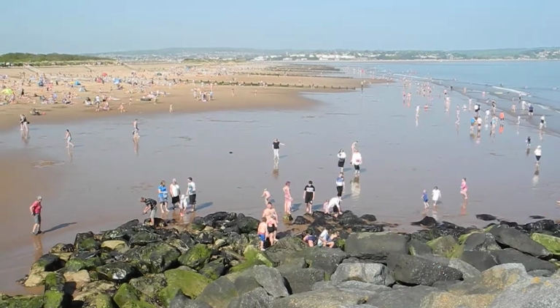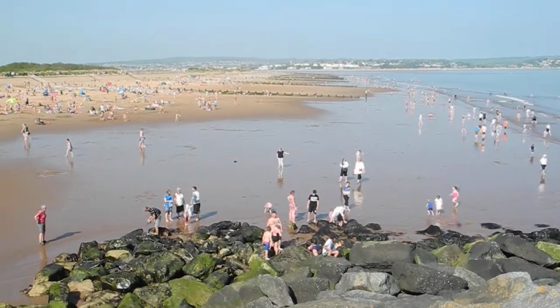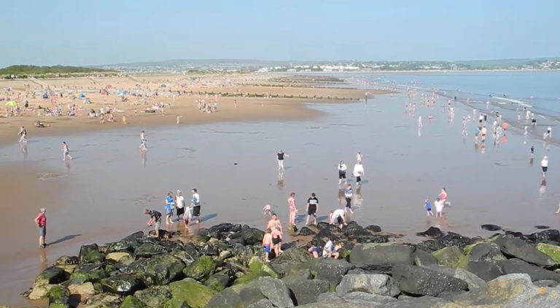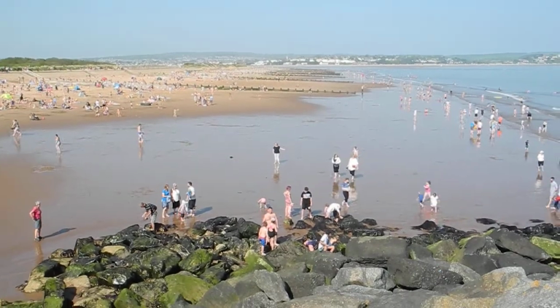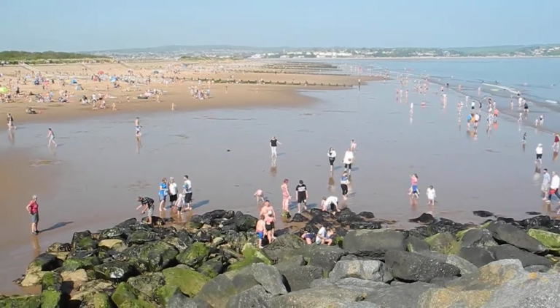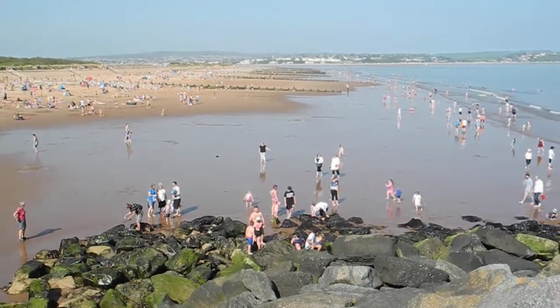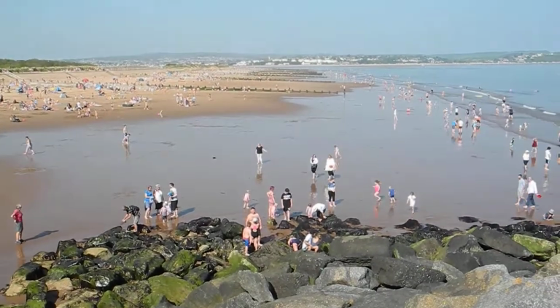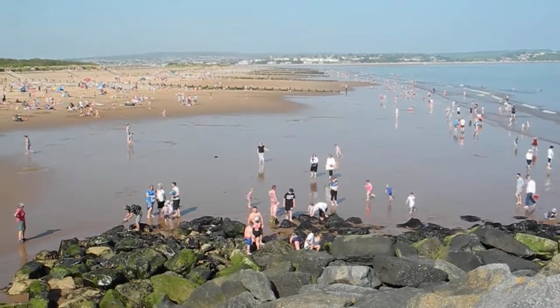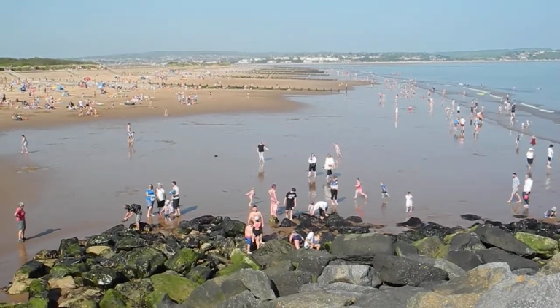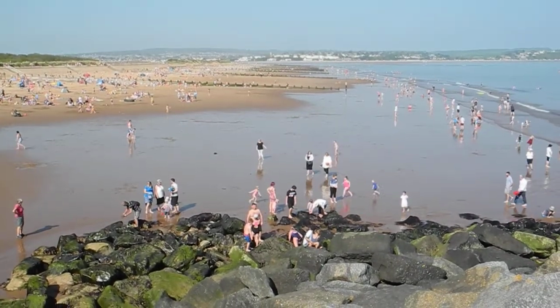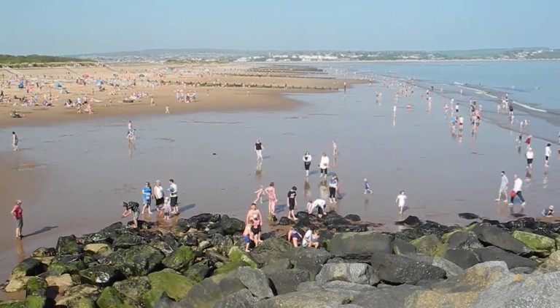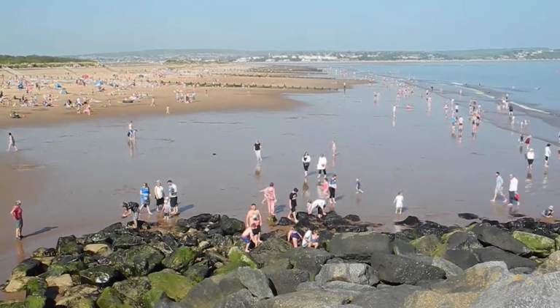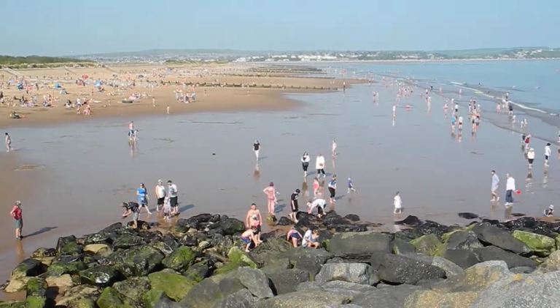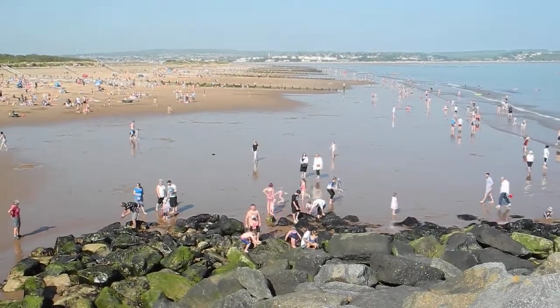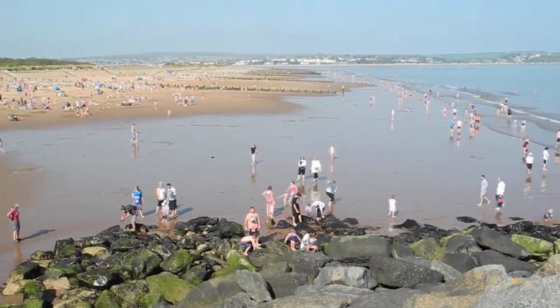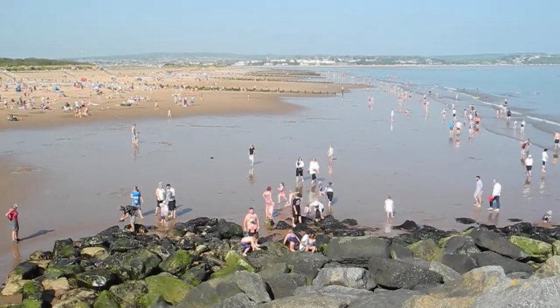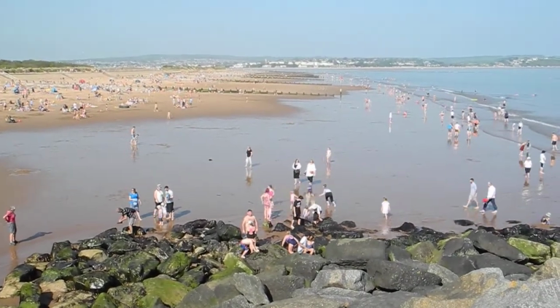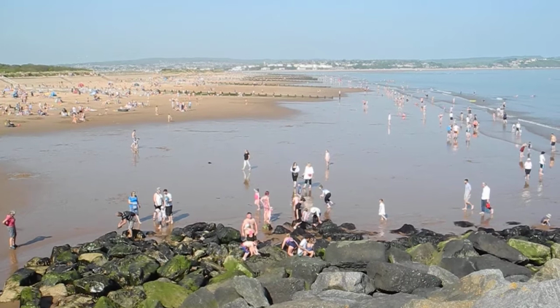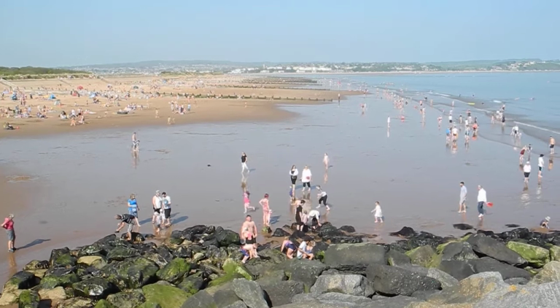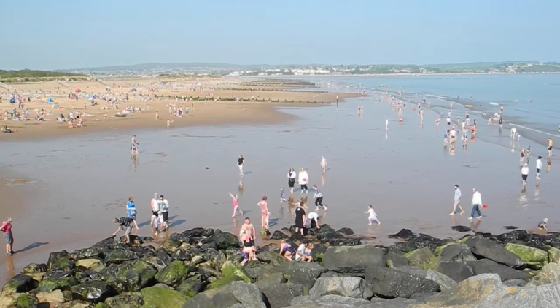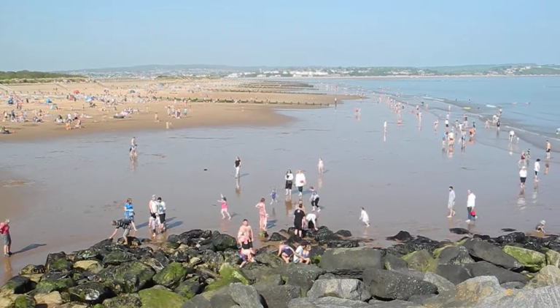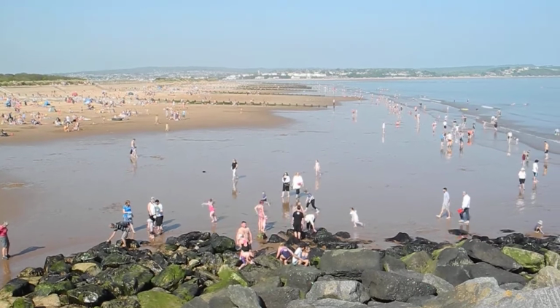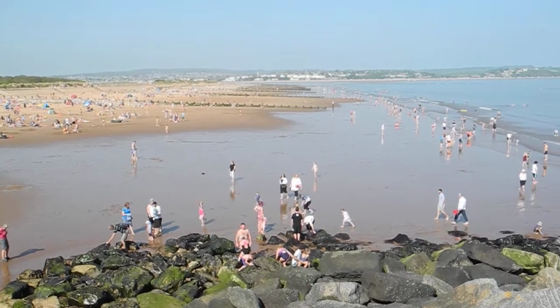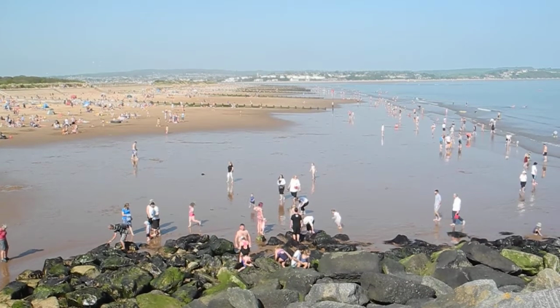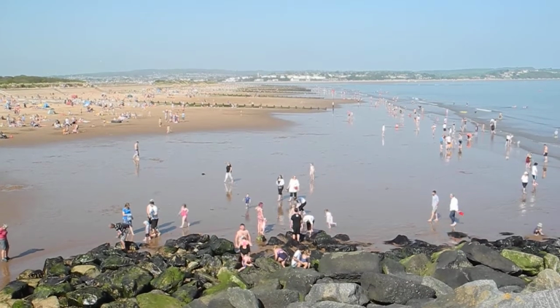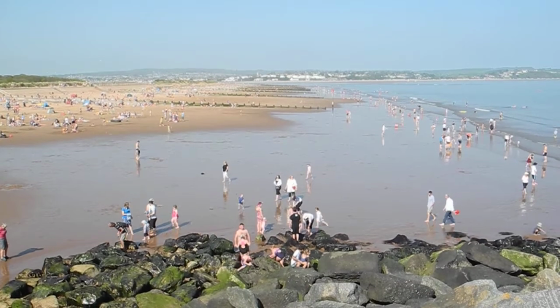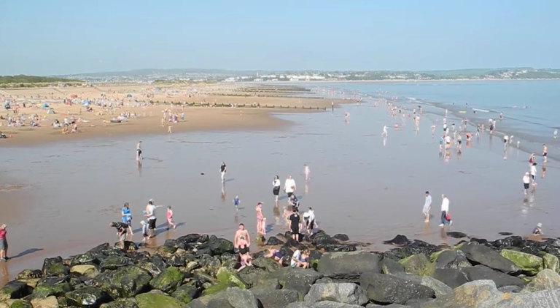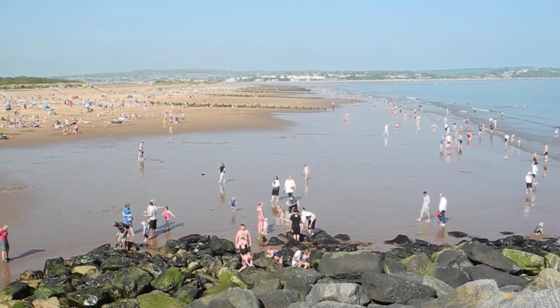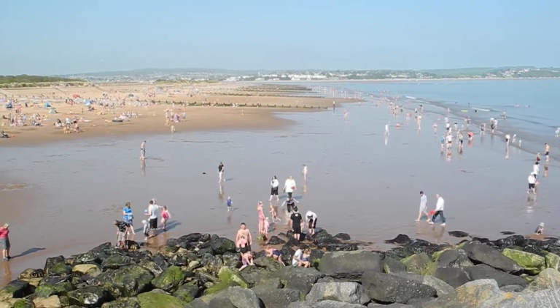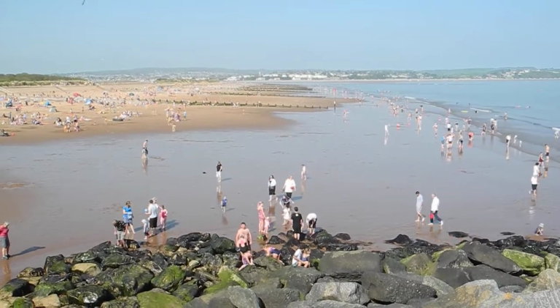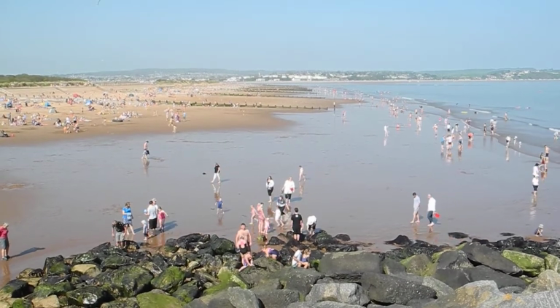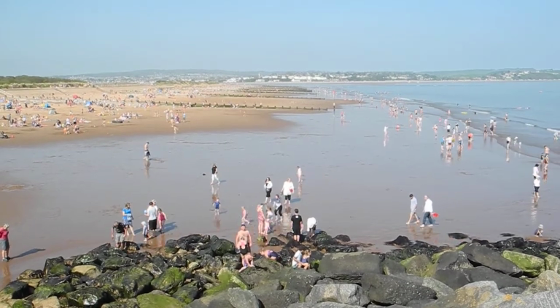This is Dawlish Warren in its full glory, May 2013.